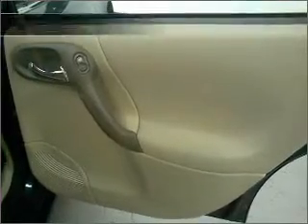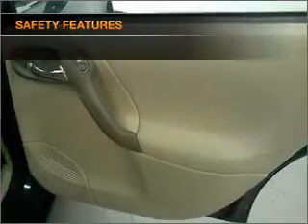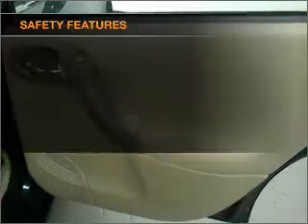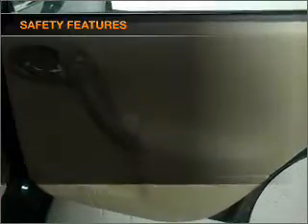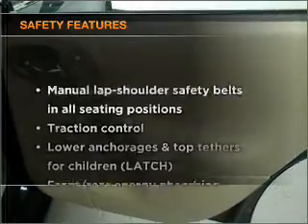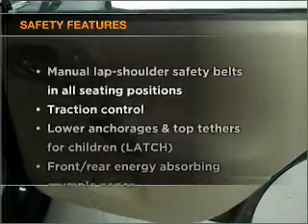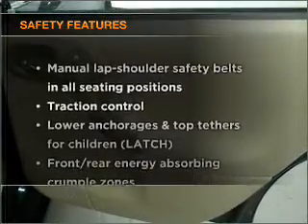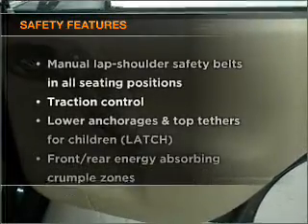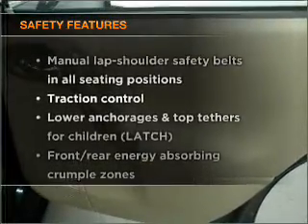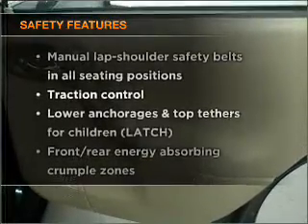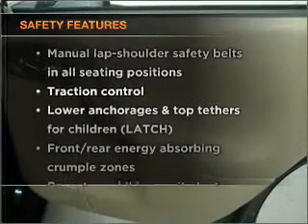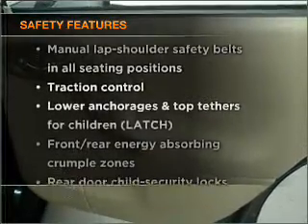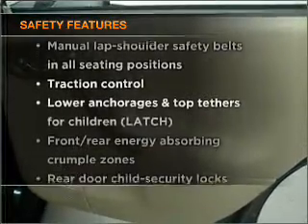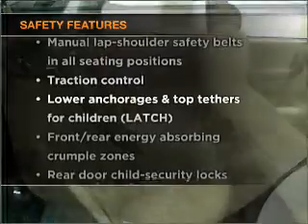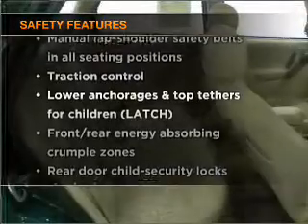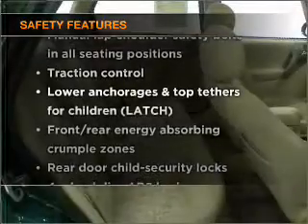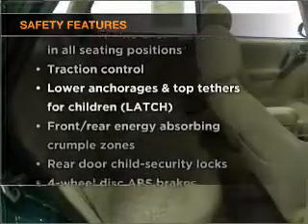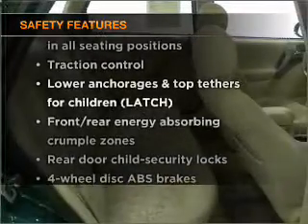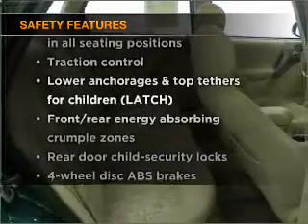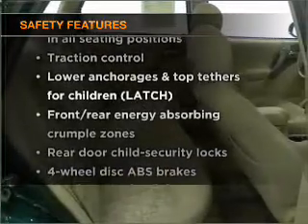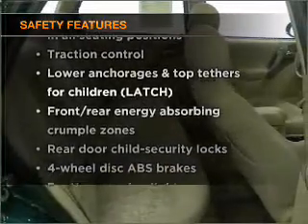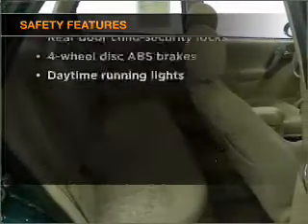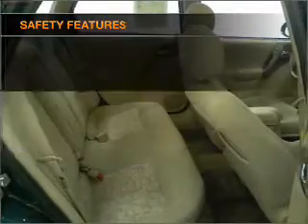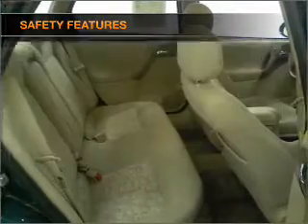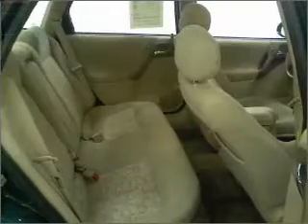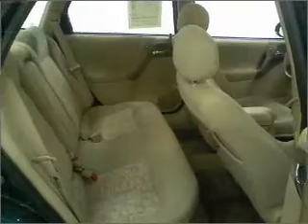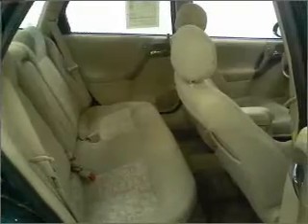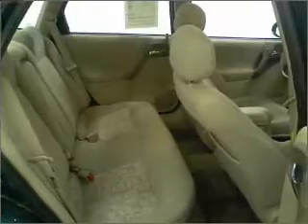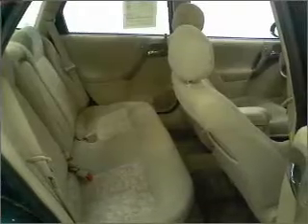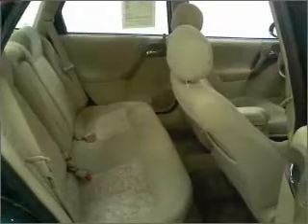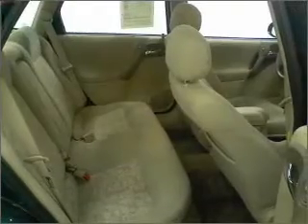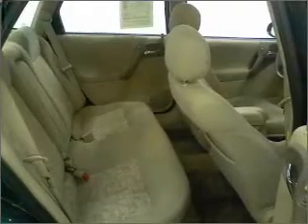For your peace of mind, the following safety equipment is included: passenger airbag, side airbag, and daytime running lights.